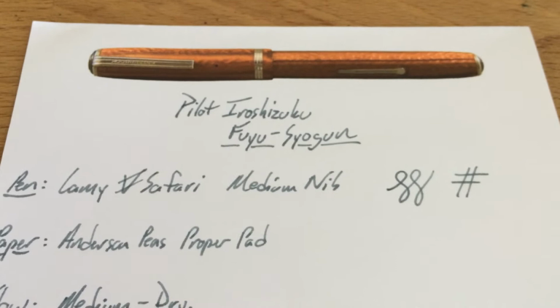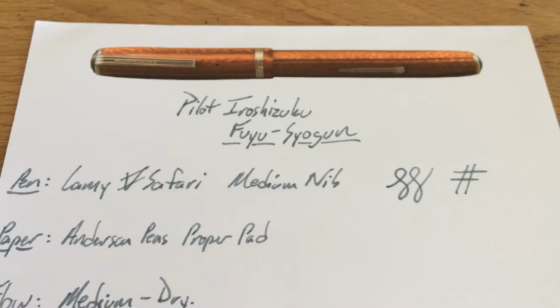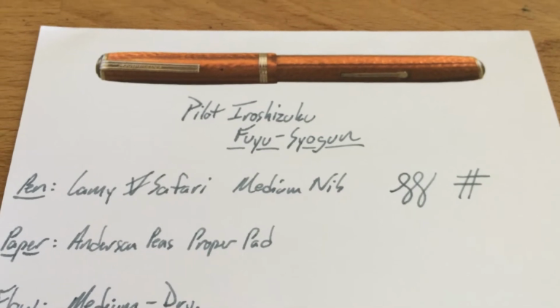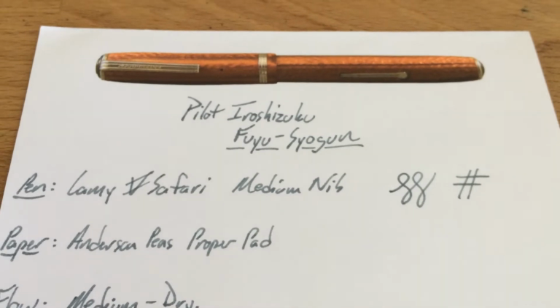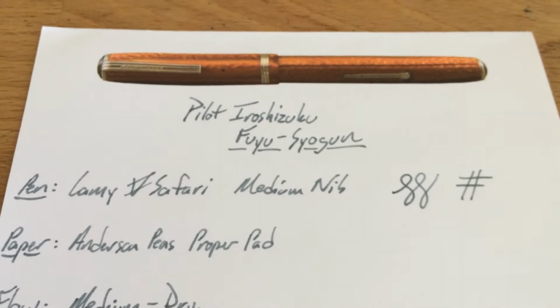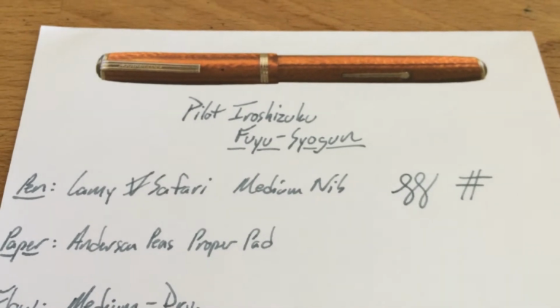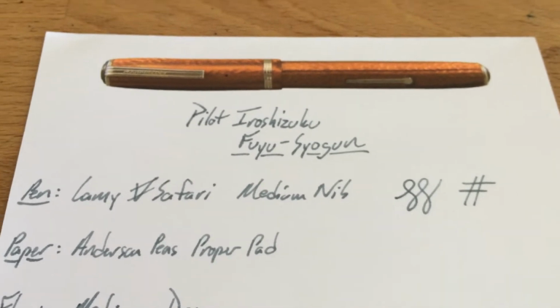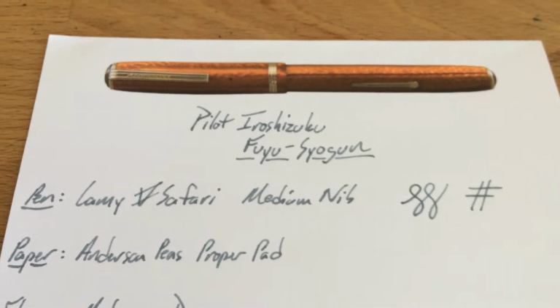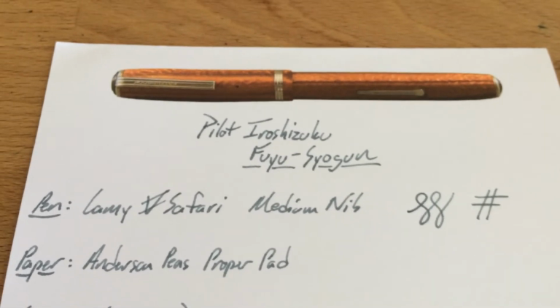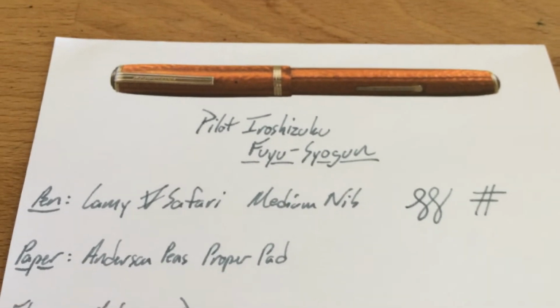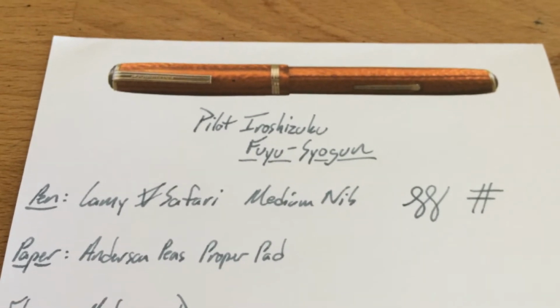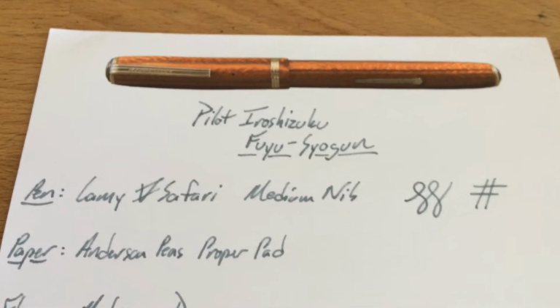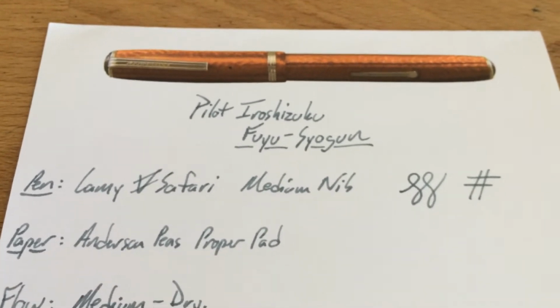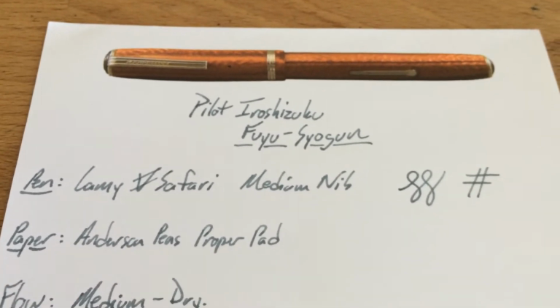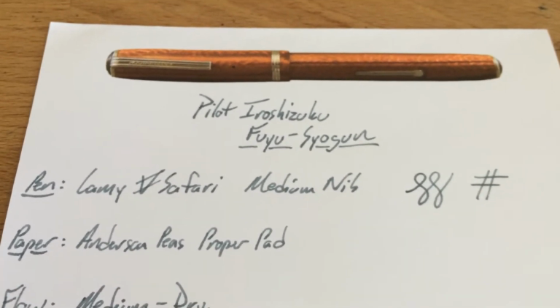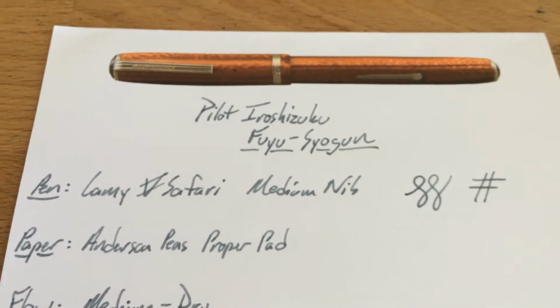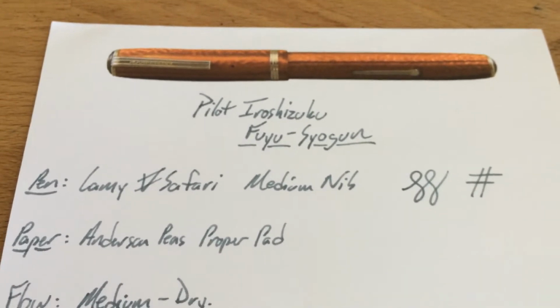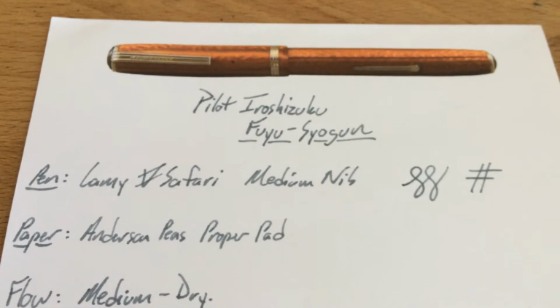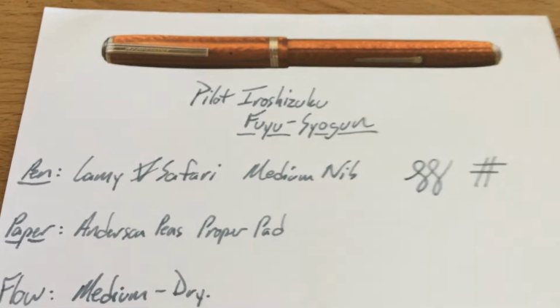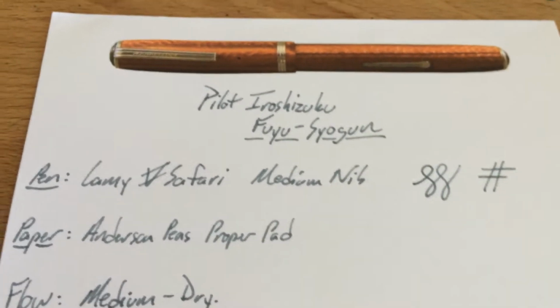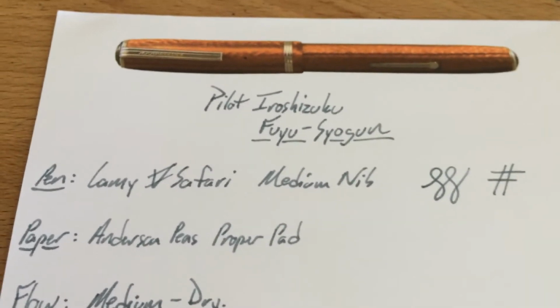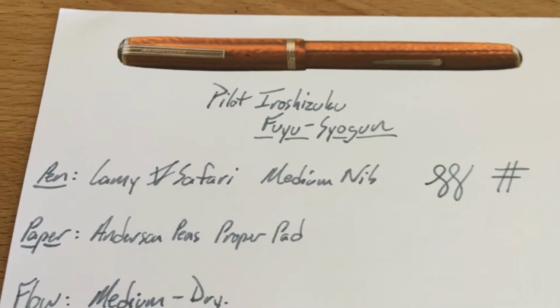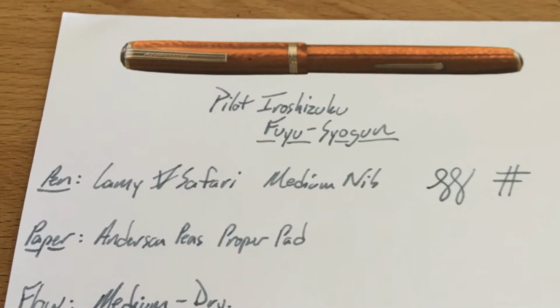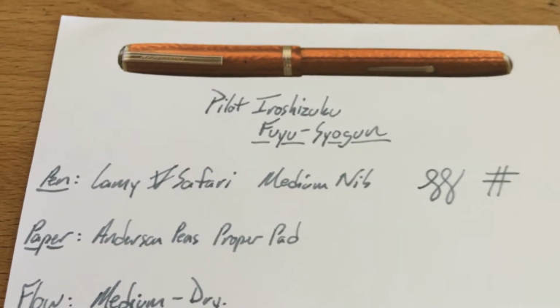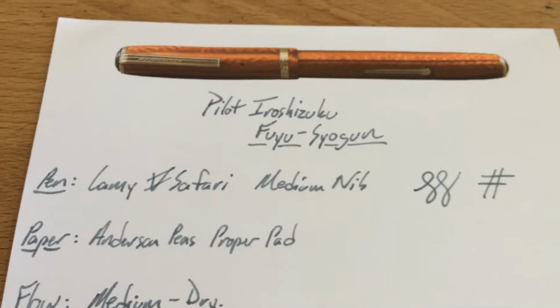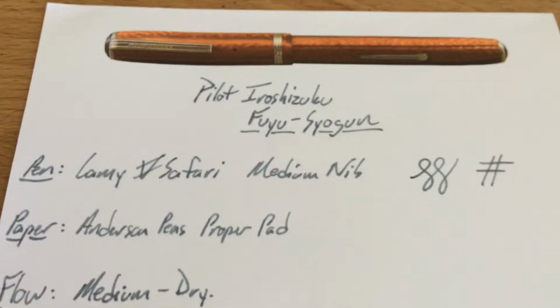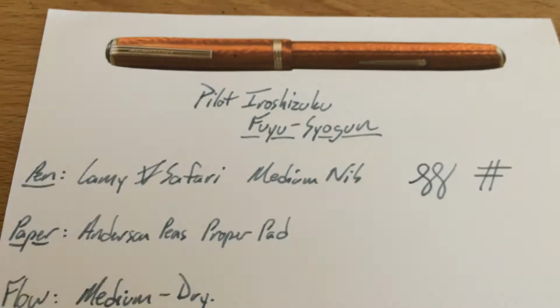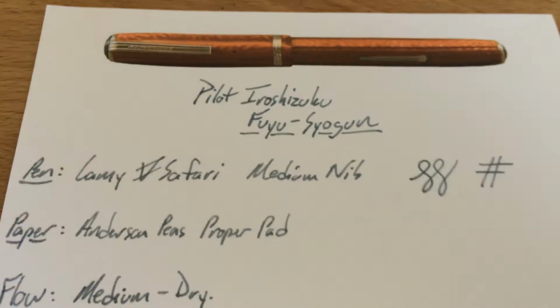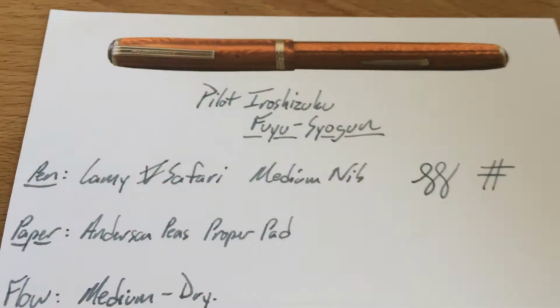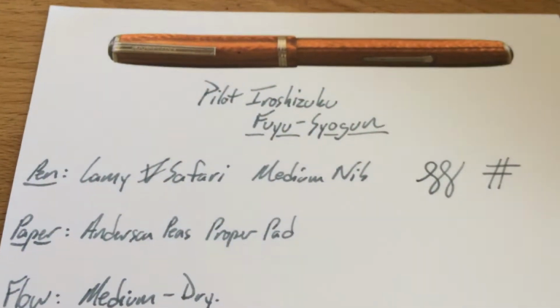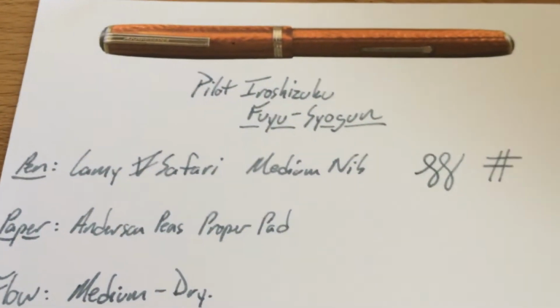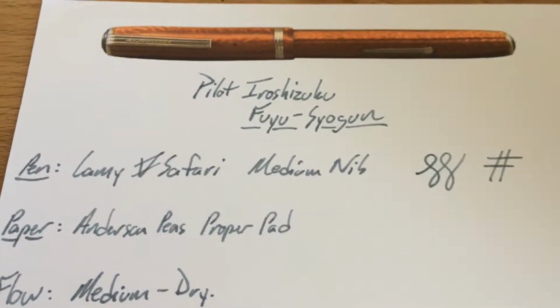She said, oh, I really want to try this gray, so they hooked her up with a sample, and then I got to review it. So it's a win for everybody, sort of.